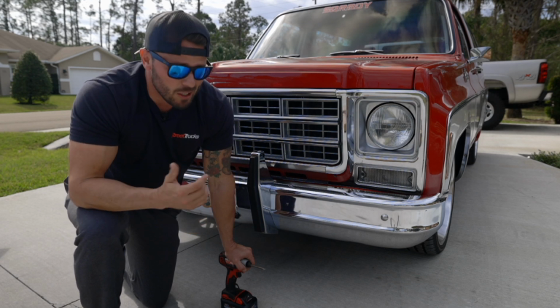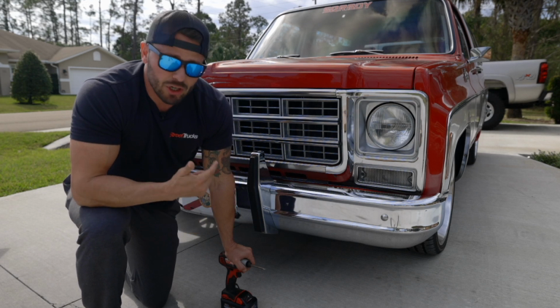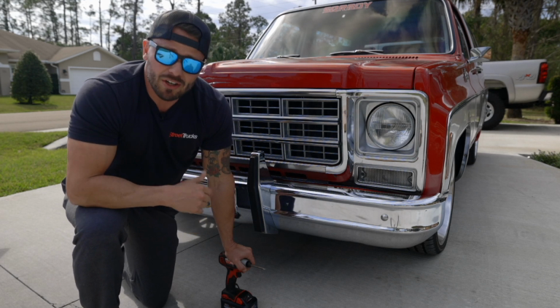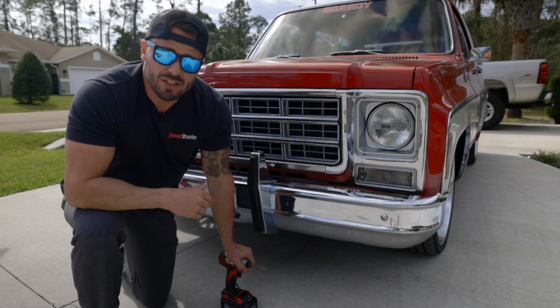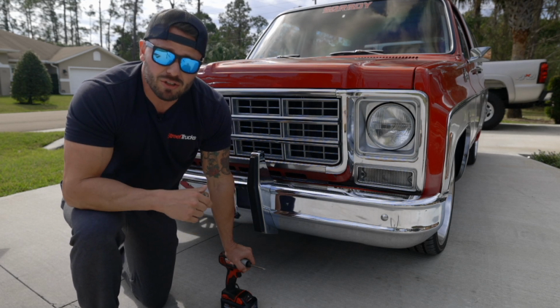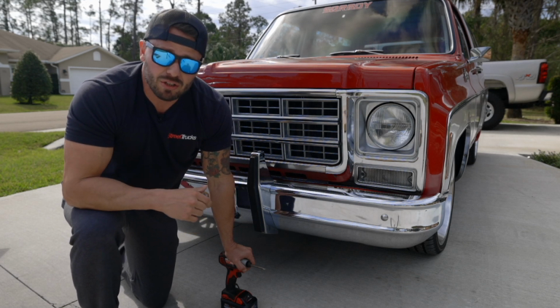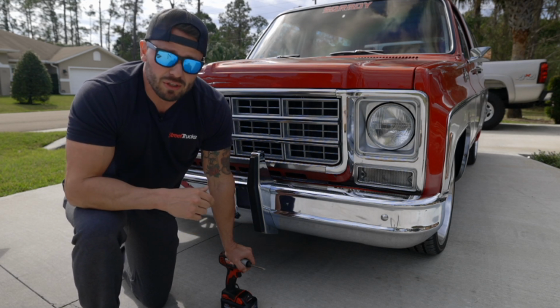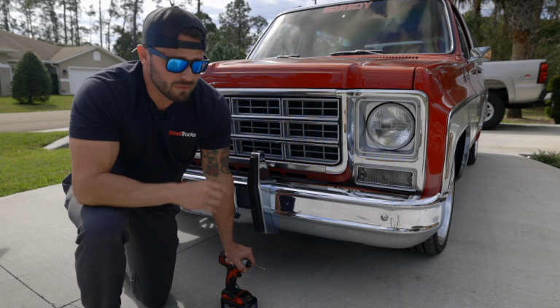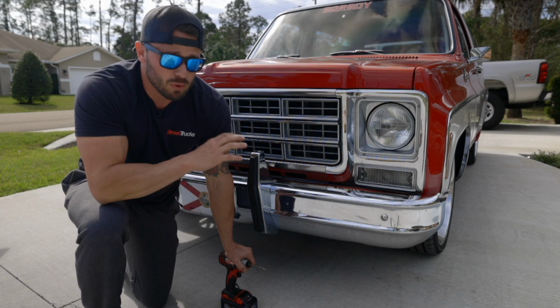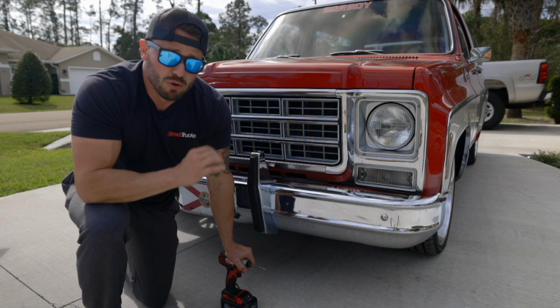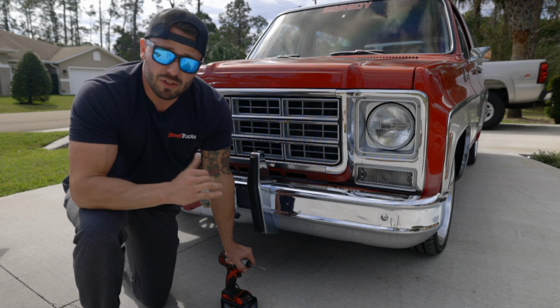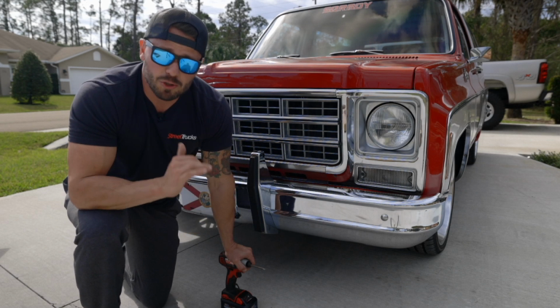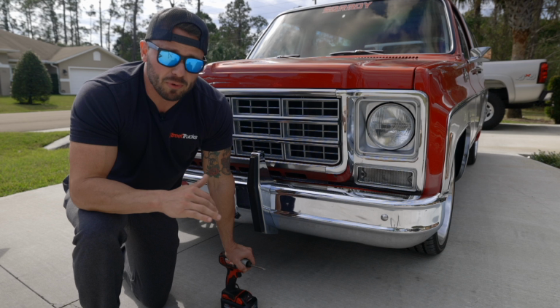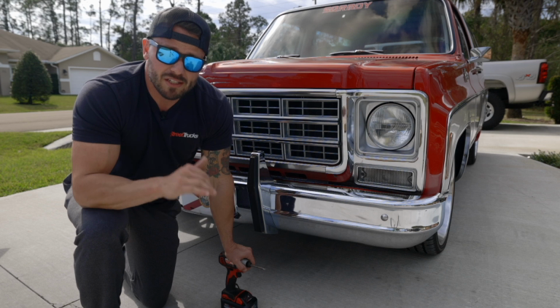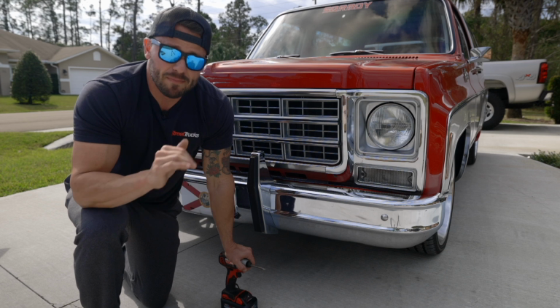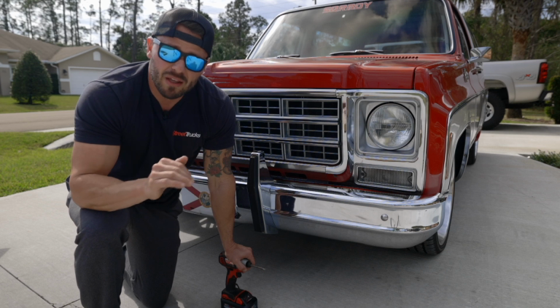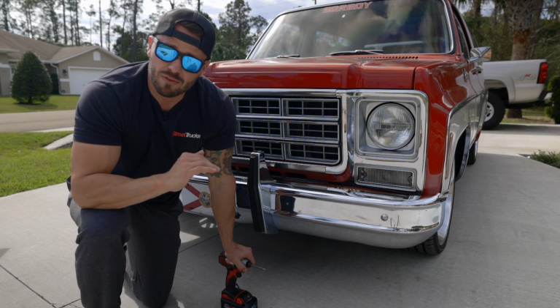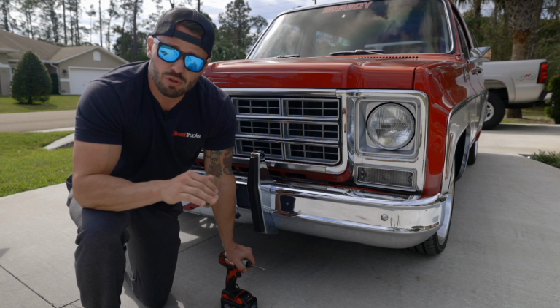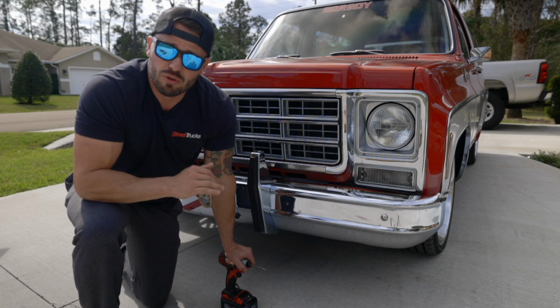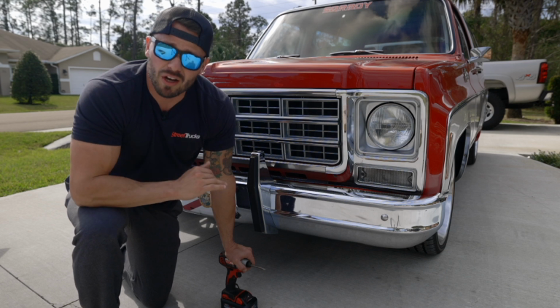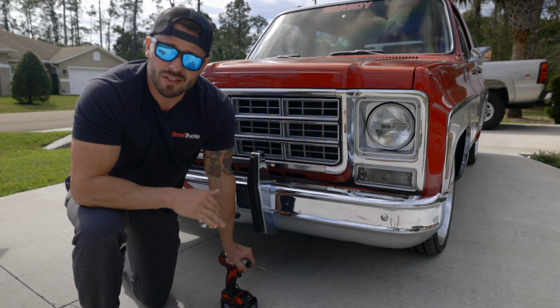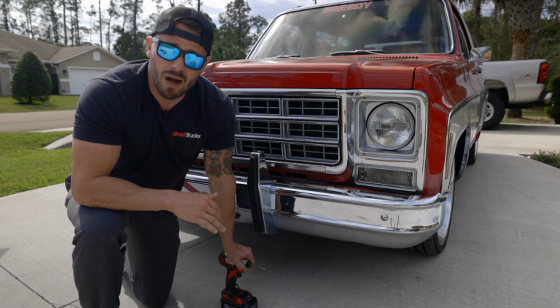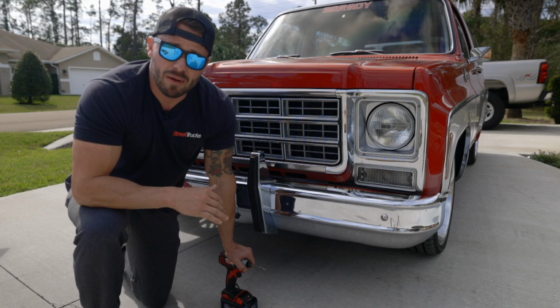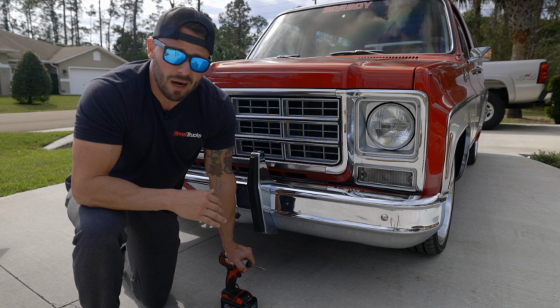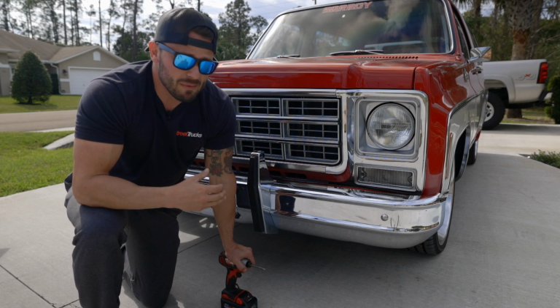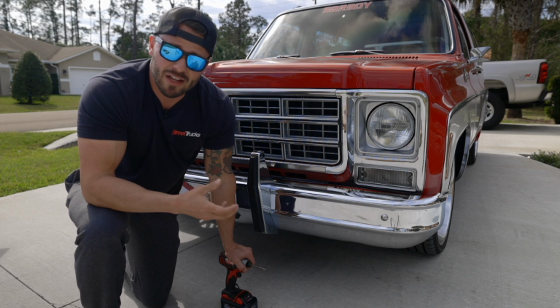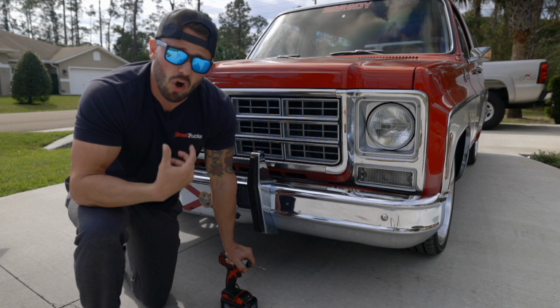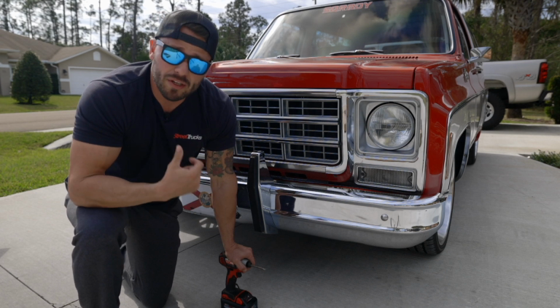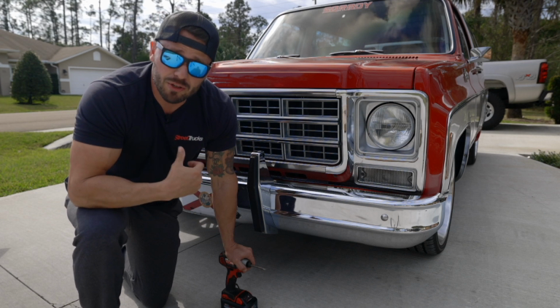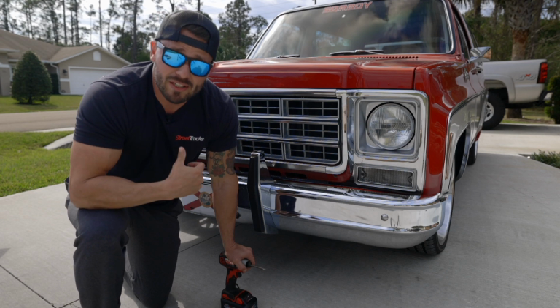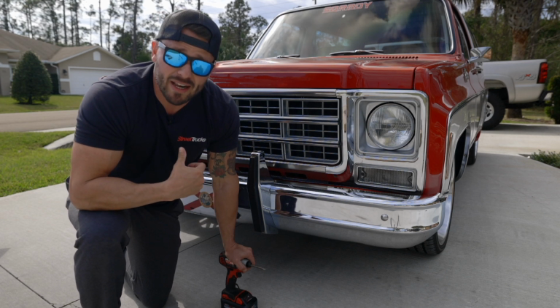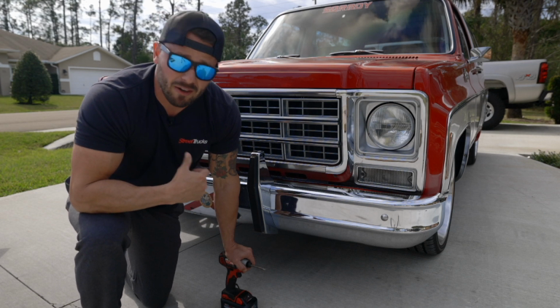Turning our attention to the grille, the removal is super easy. There are a few screws on the top and bottom, and that's all you need to do to take it out.